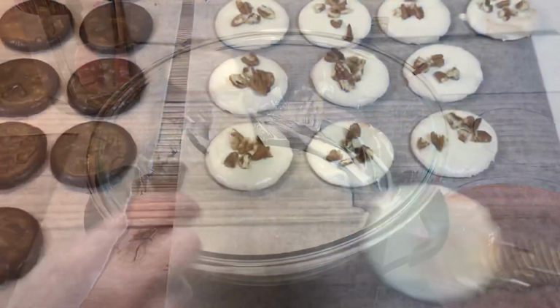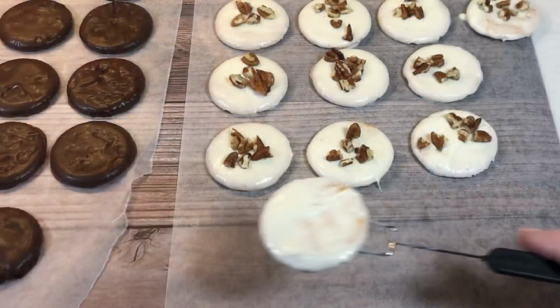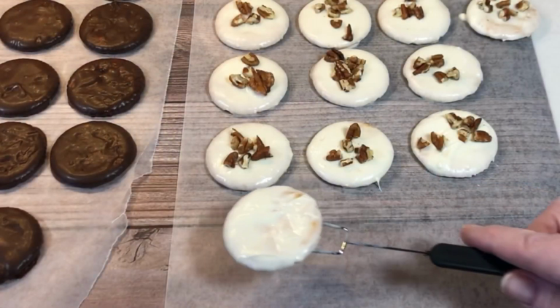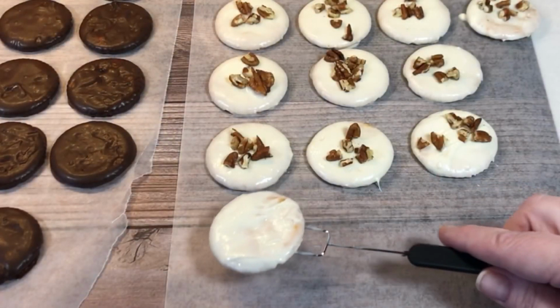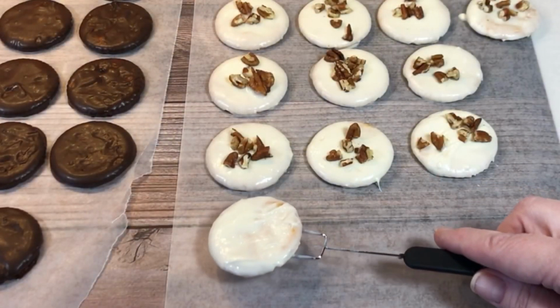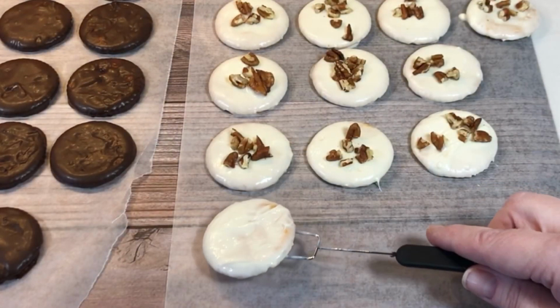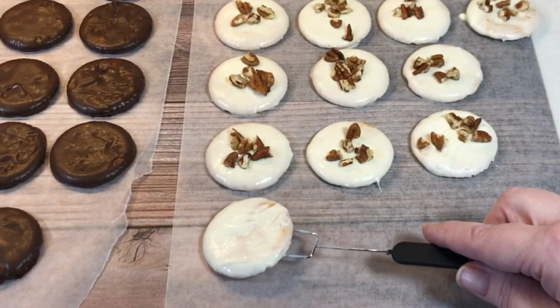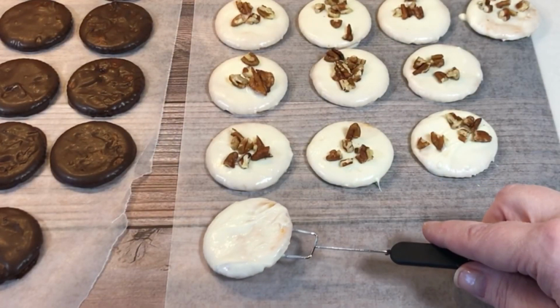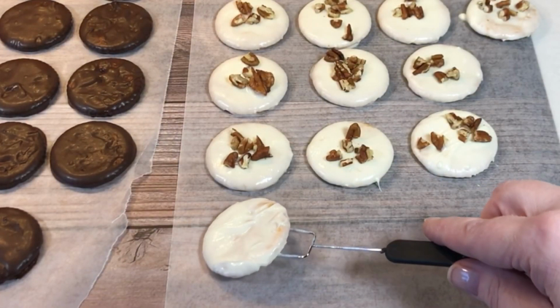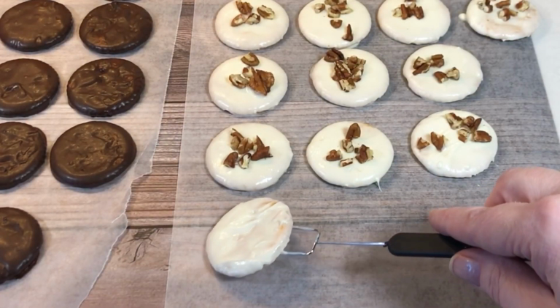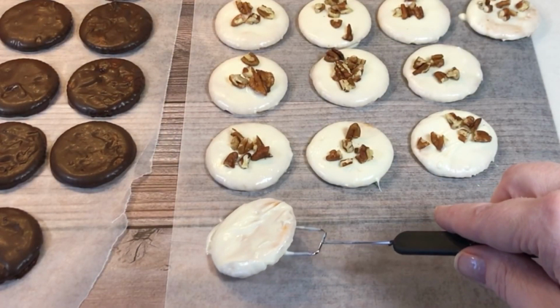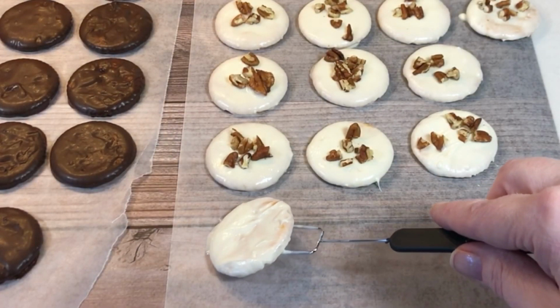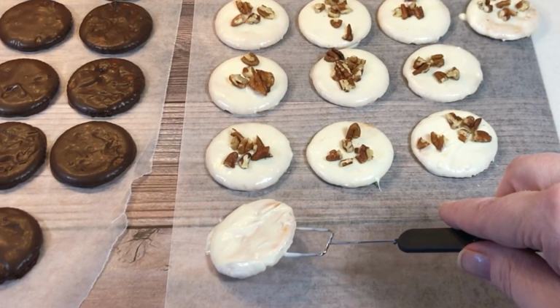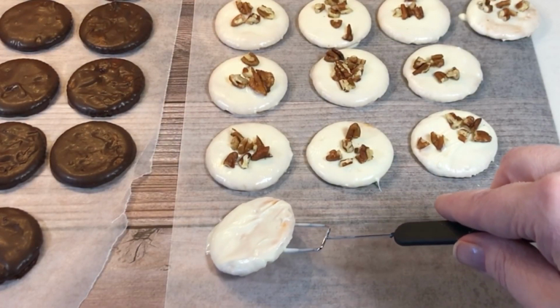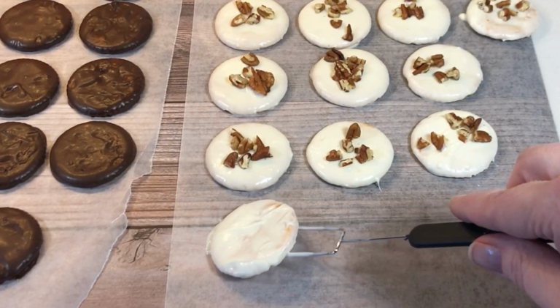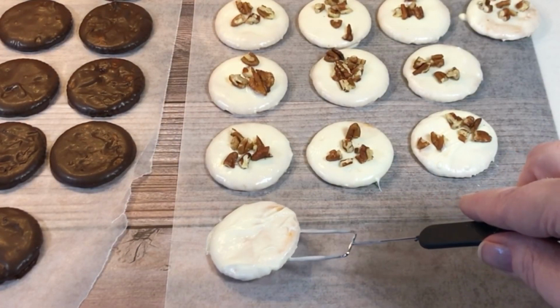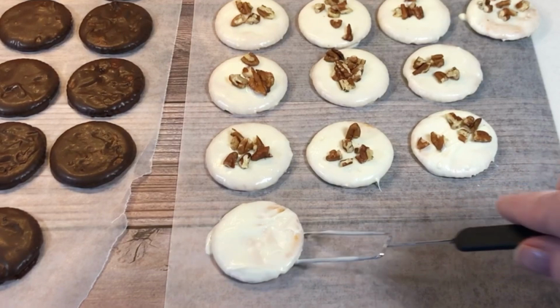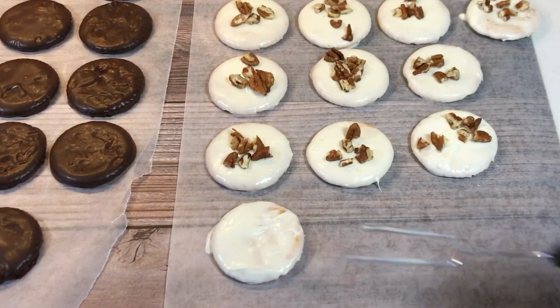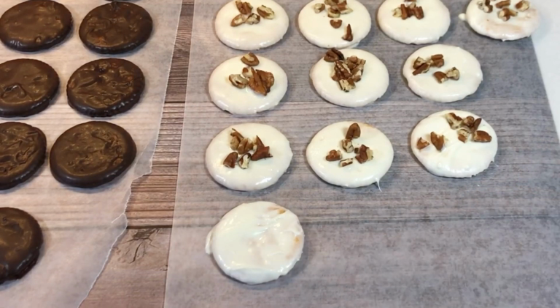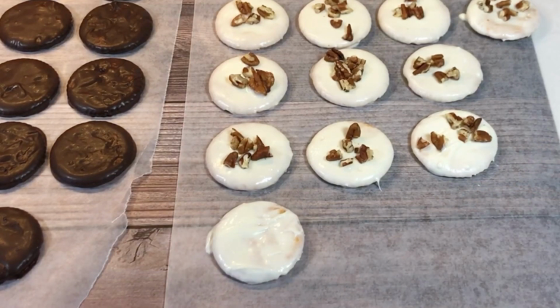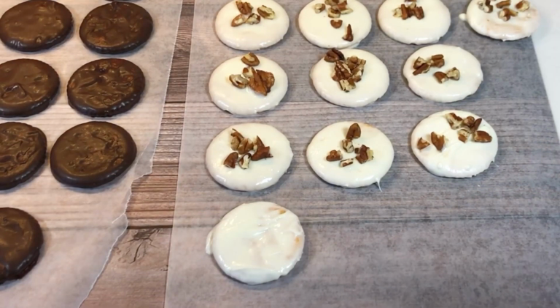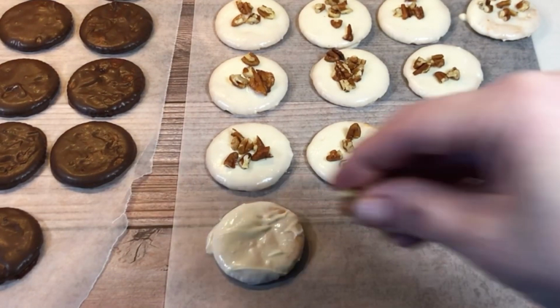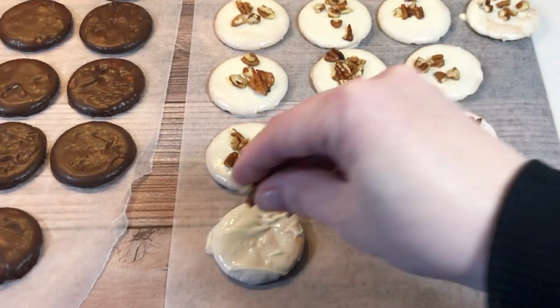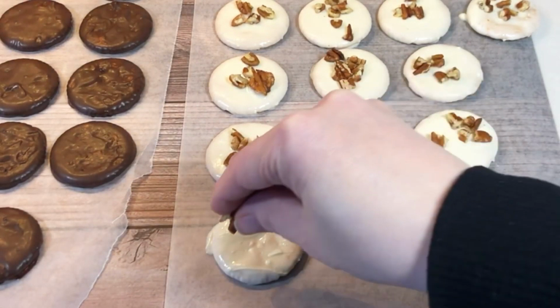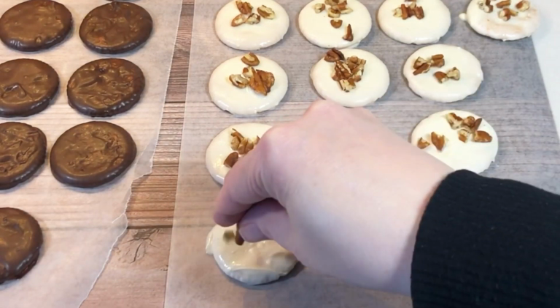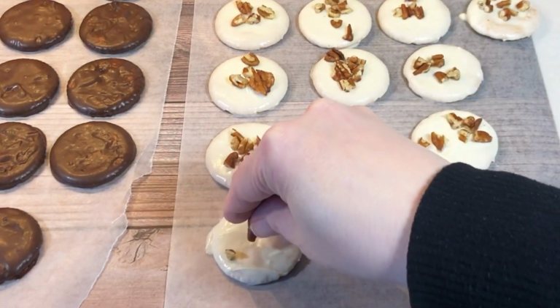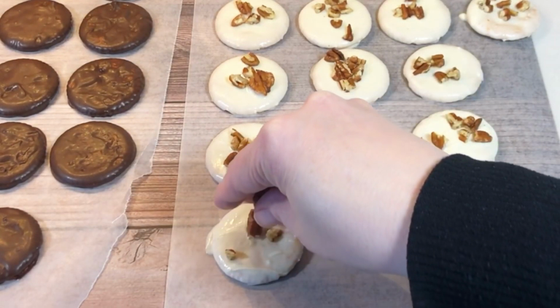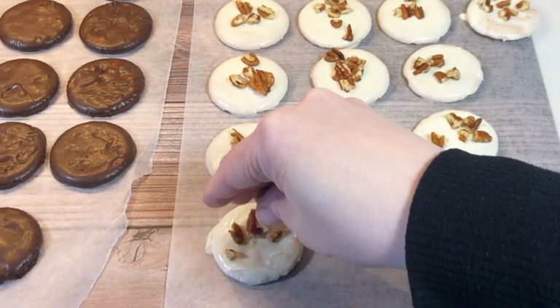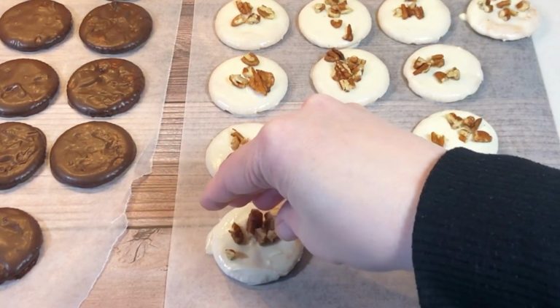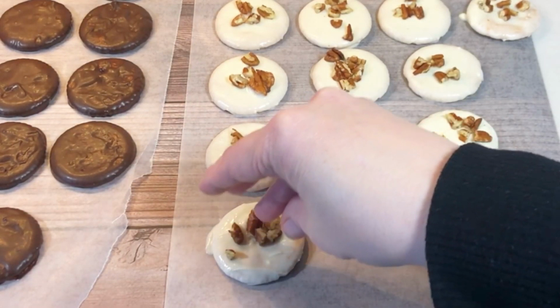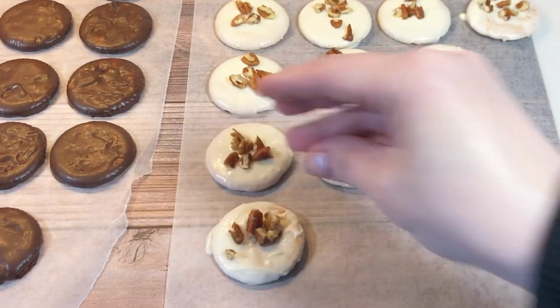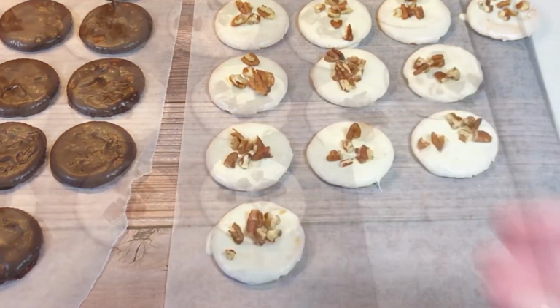Place each of them on wax paper, then before they're dry, sprinkle with chopped pecans.